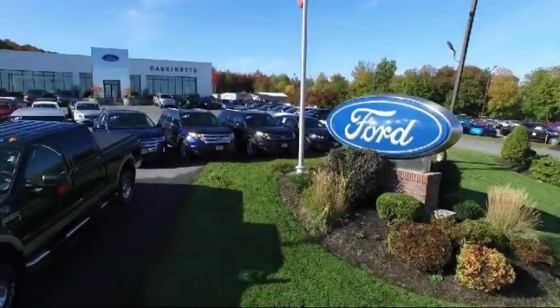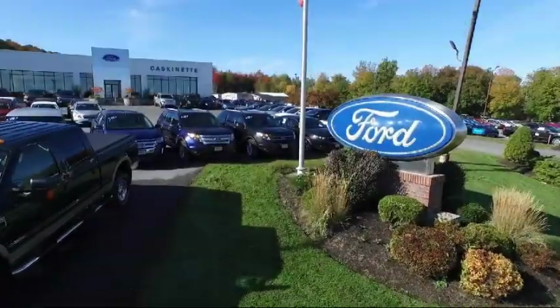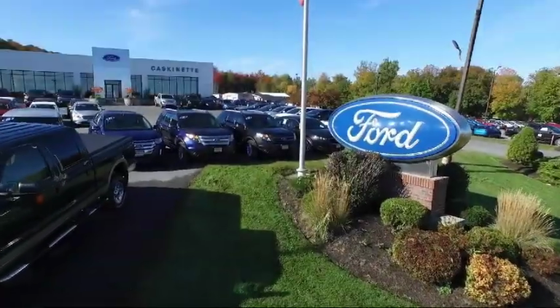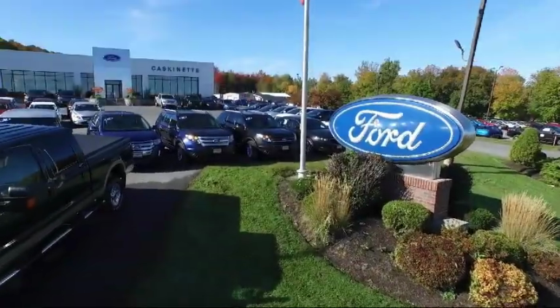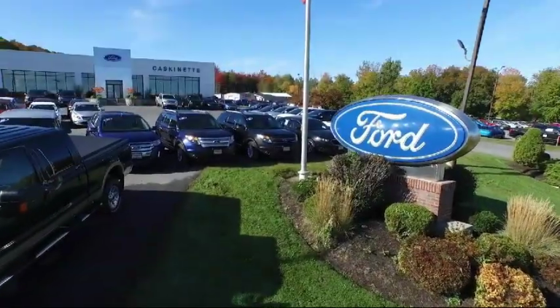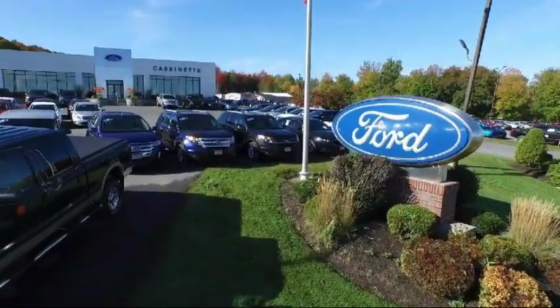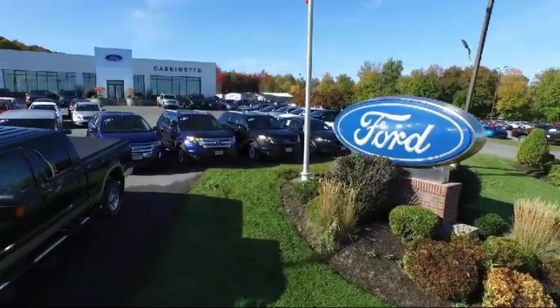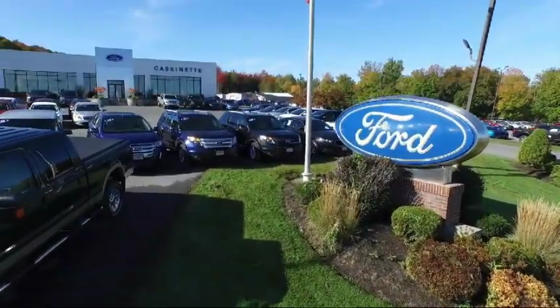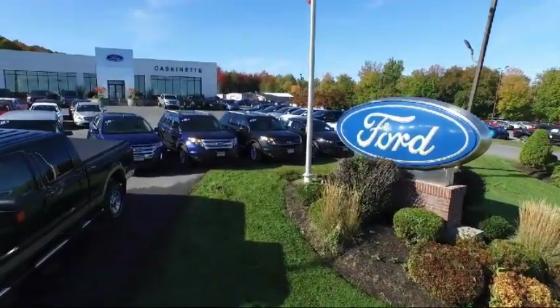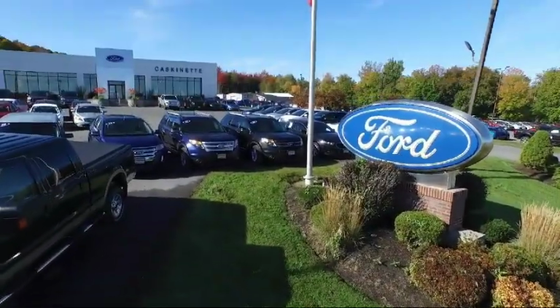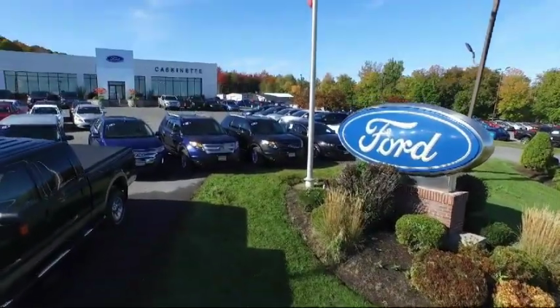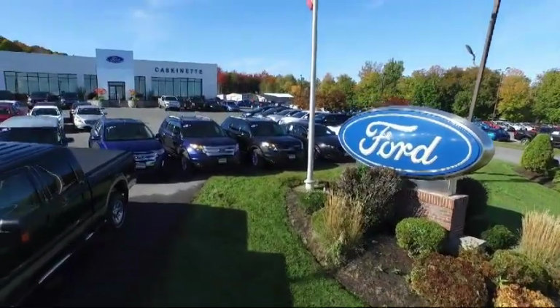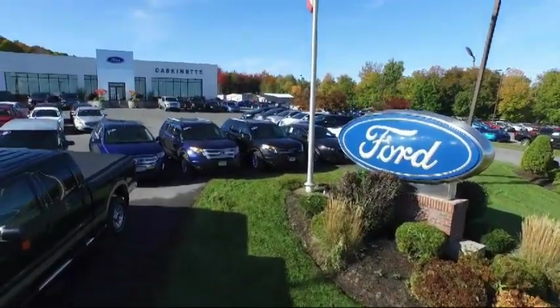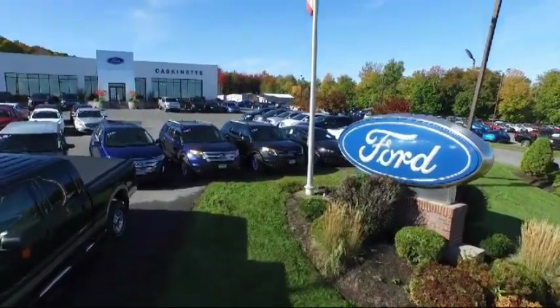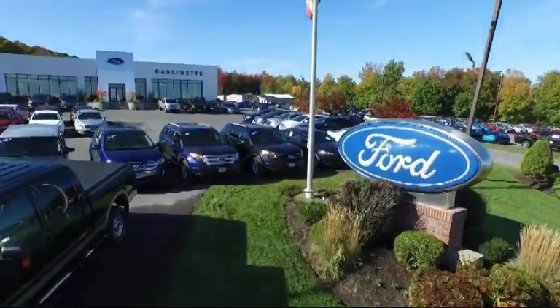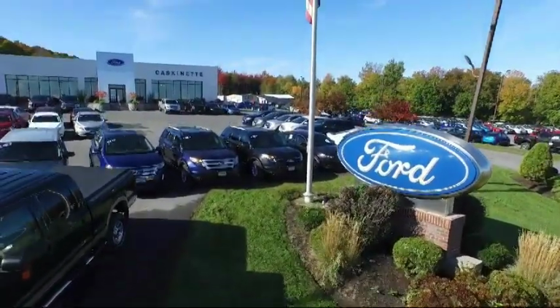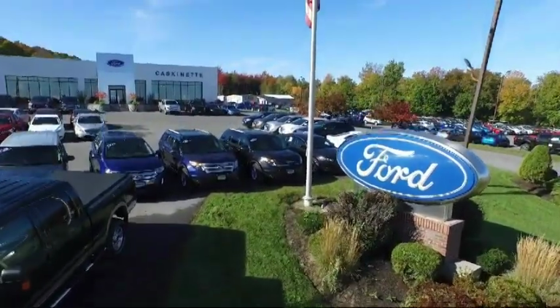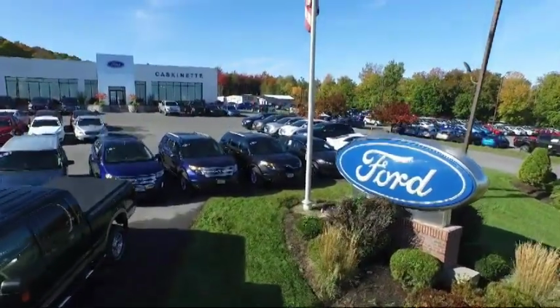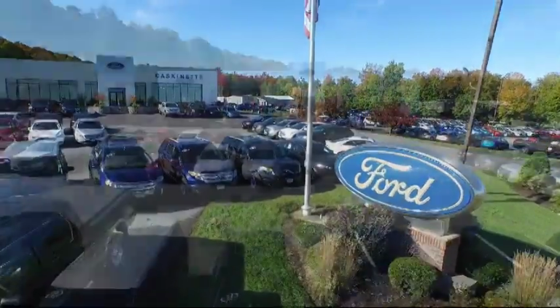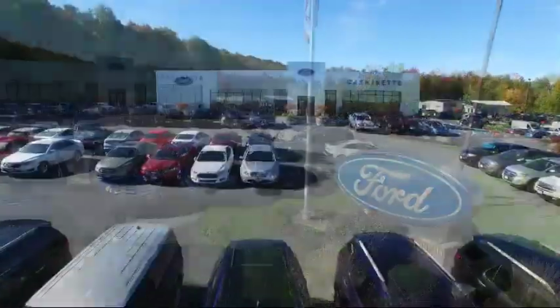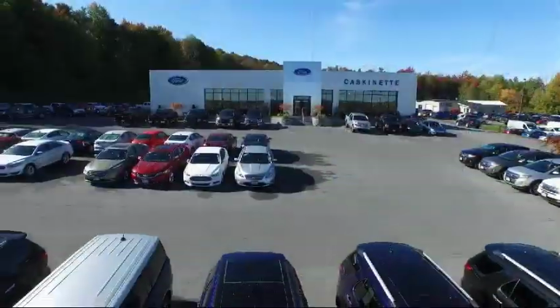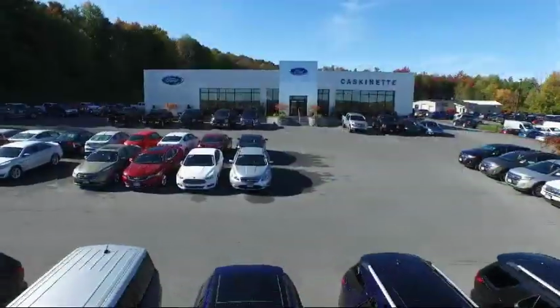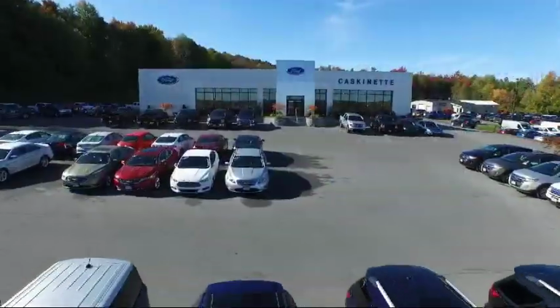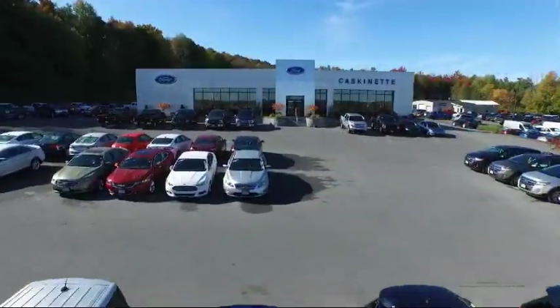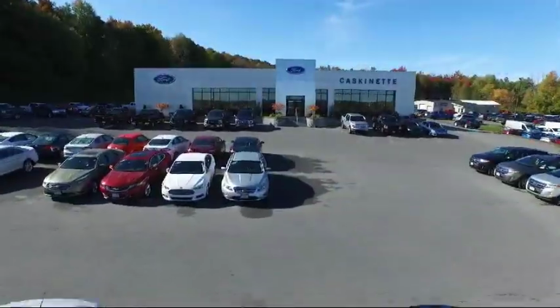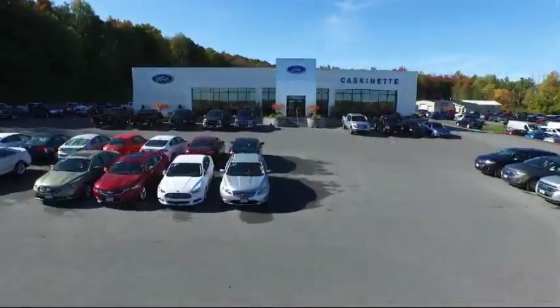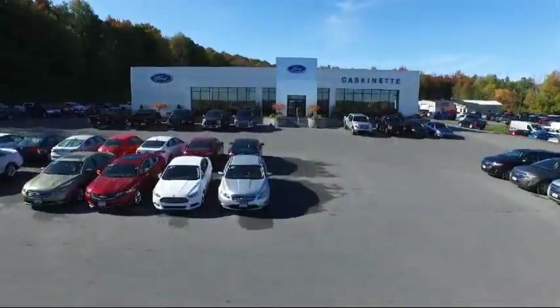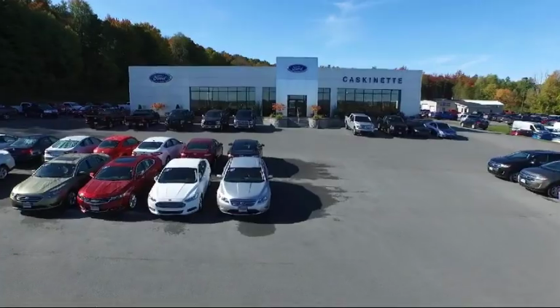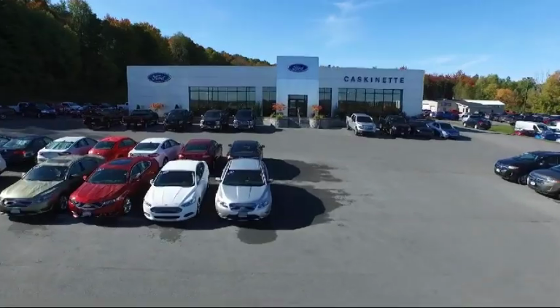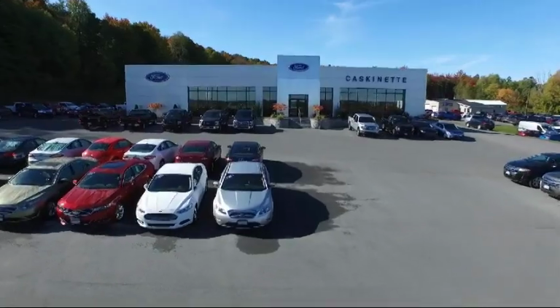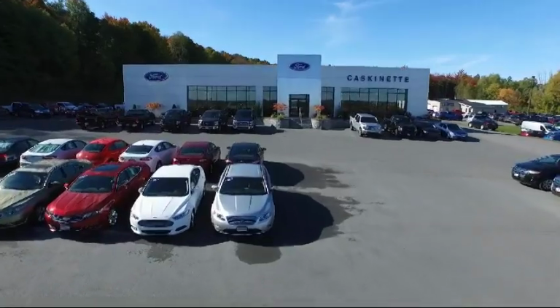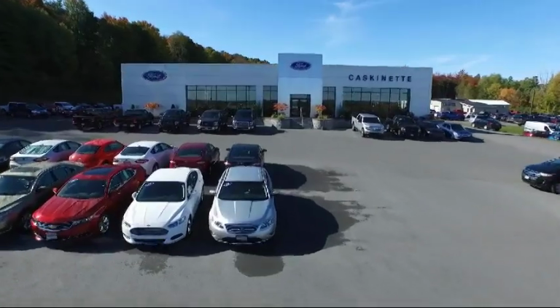Welcome to Cascanet Ford, and here's a look at another one of our great vehicles from our extensive inventory.